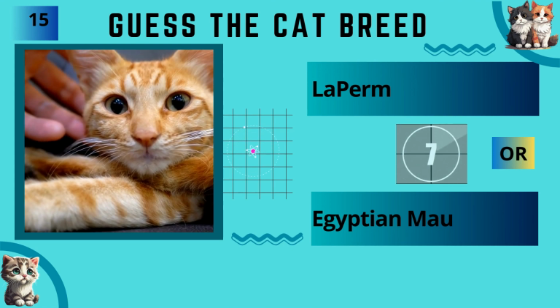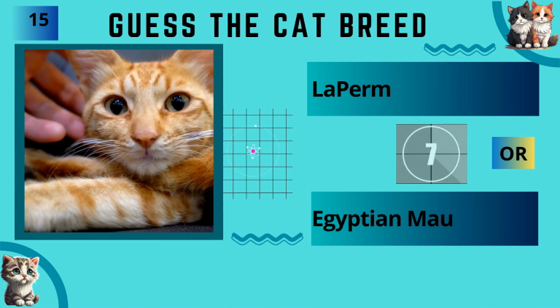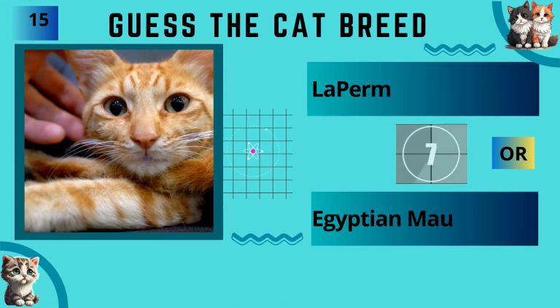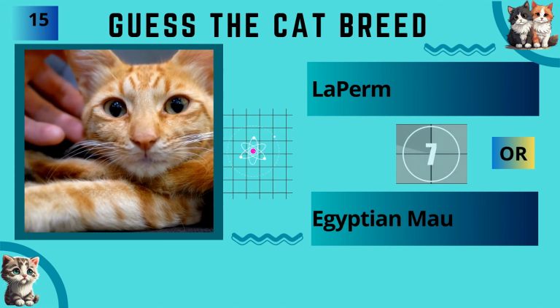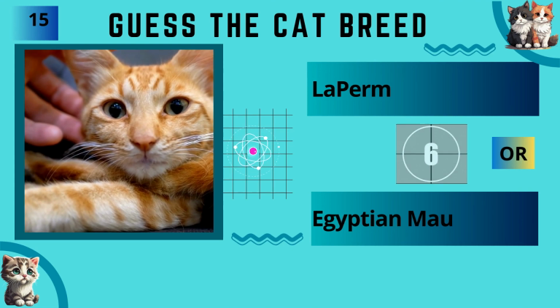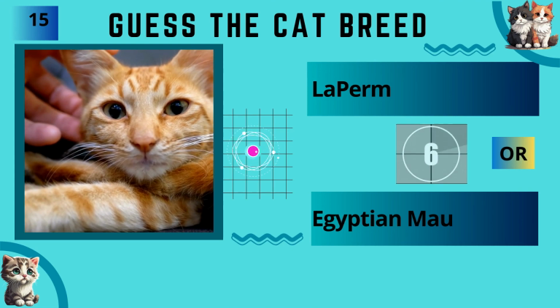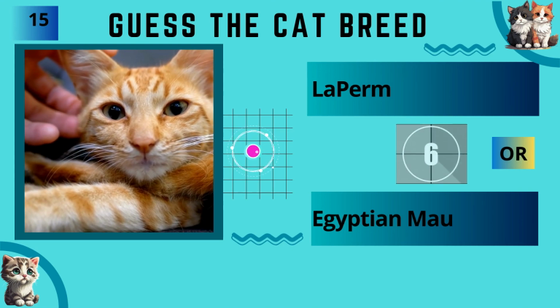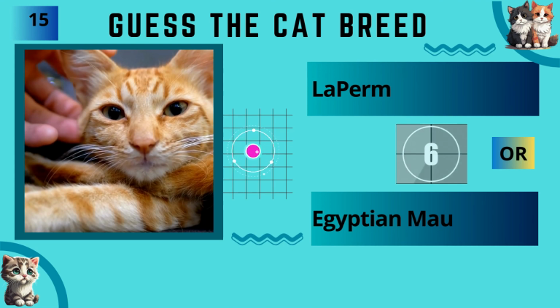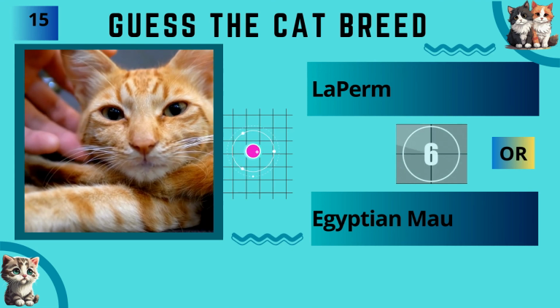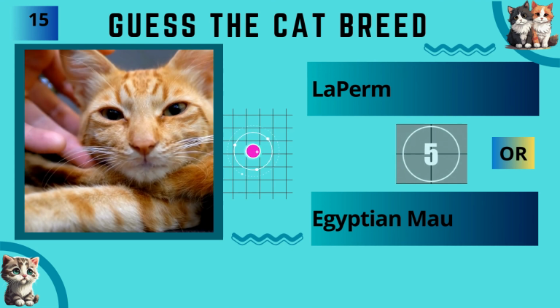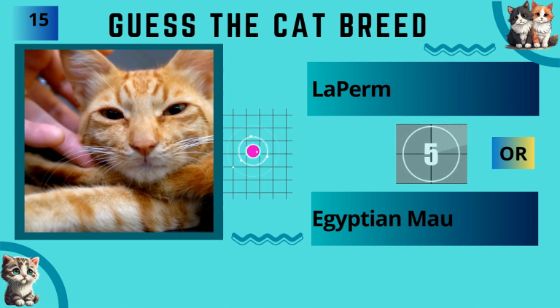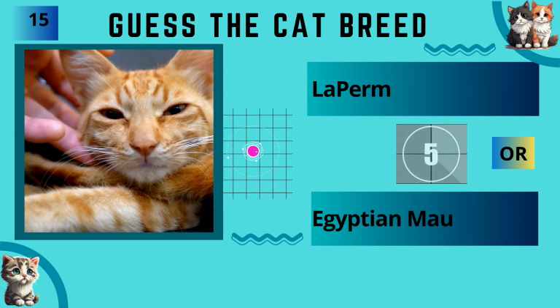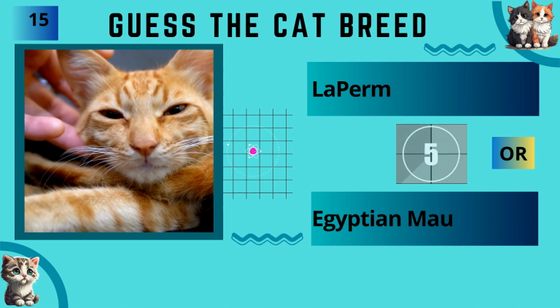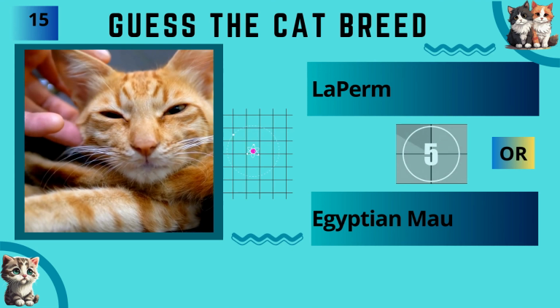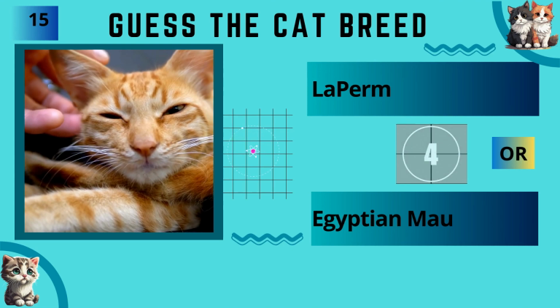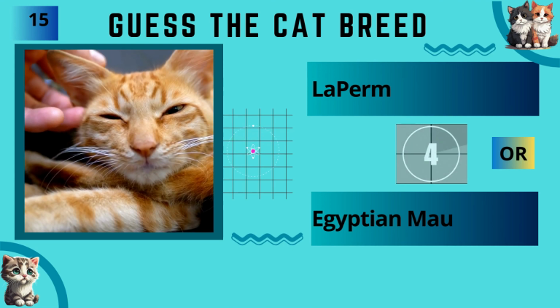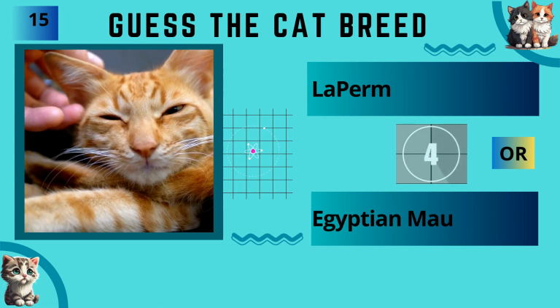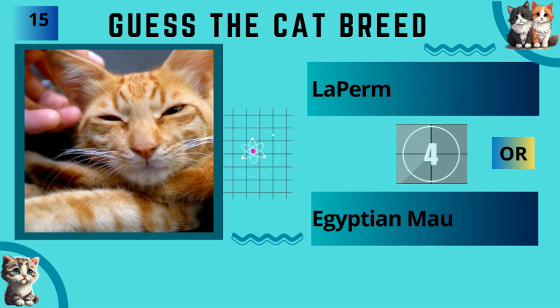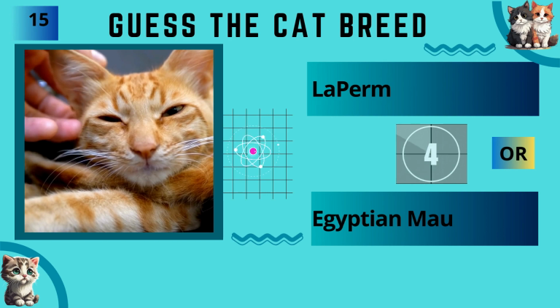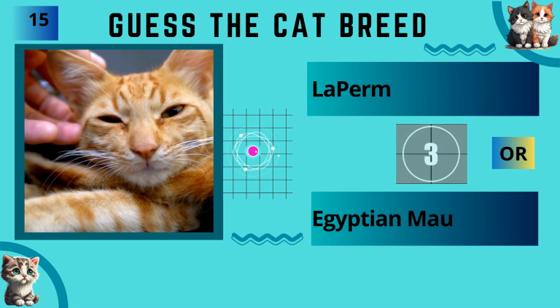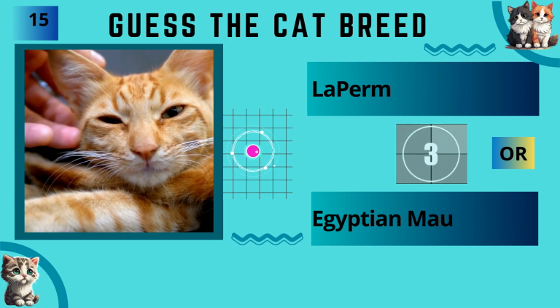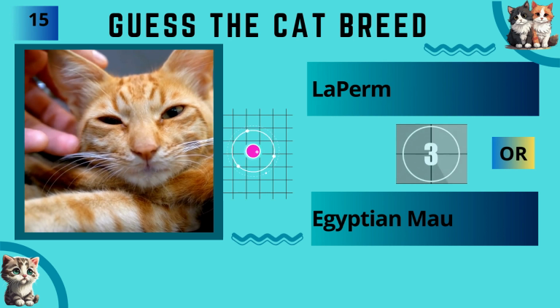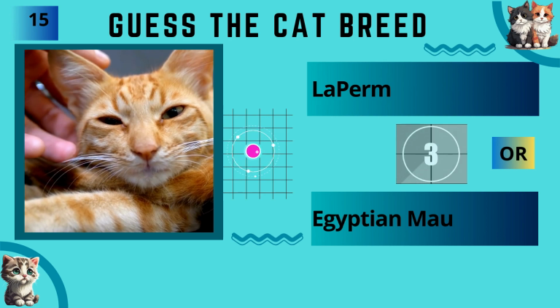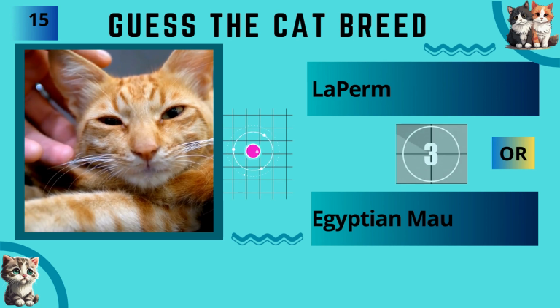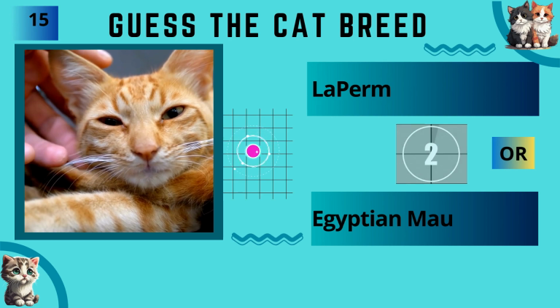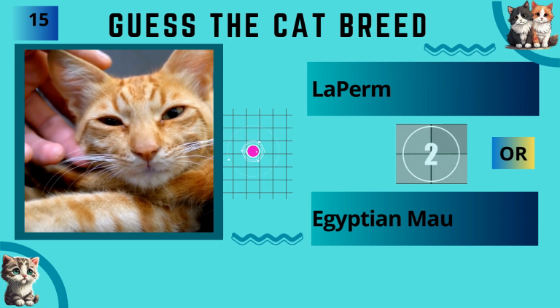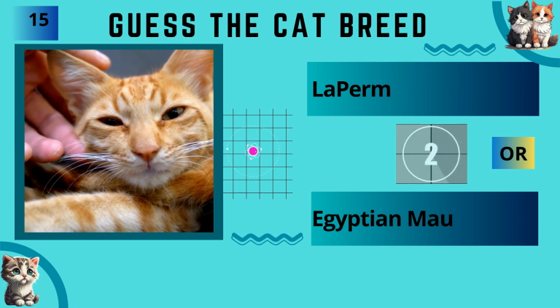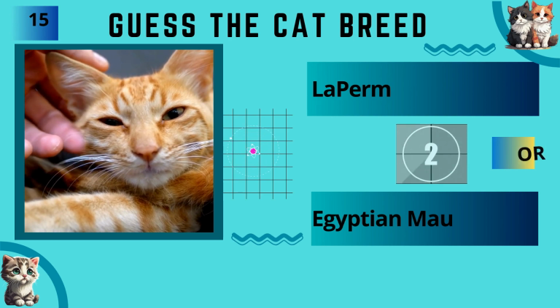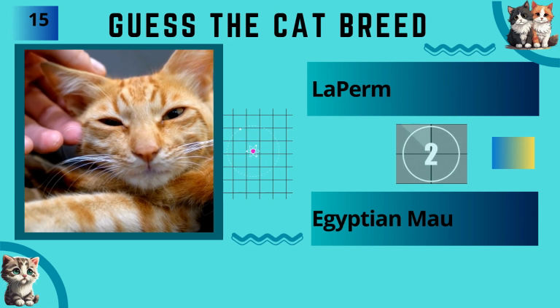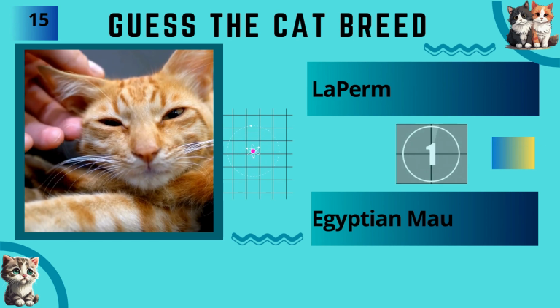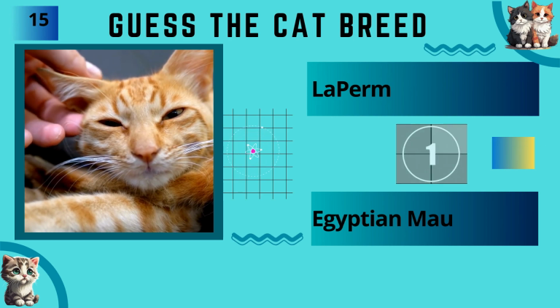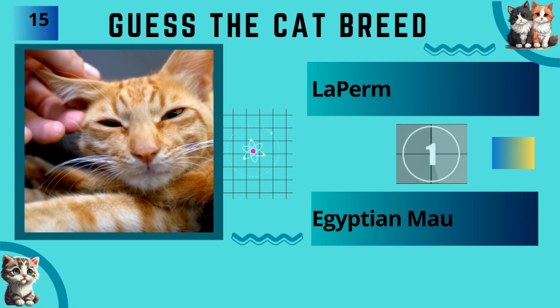LaPerm or Egyptian Mau? The answer is Egyptian Mau.